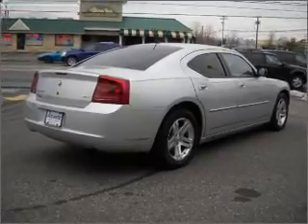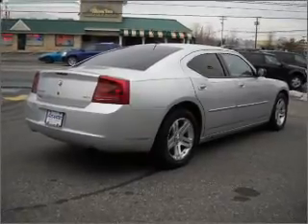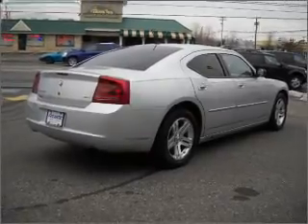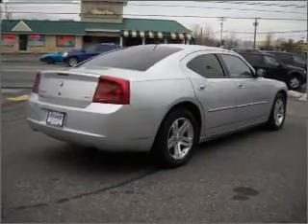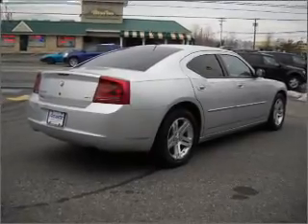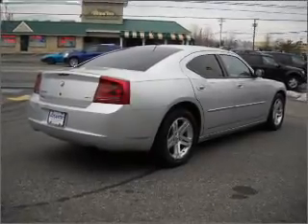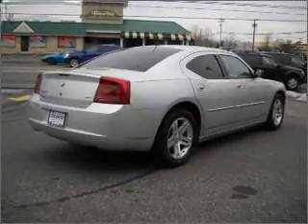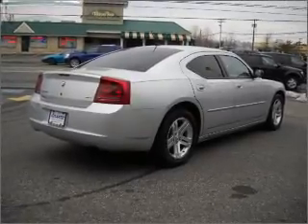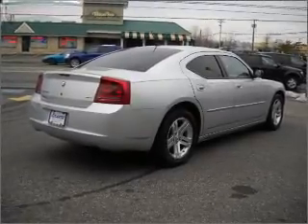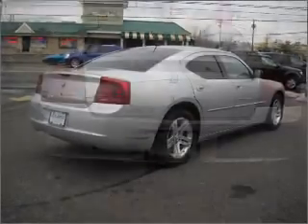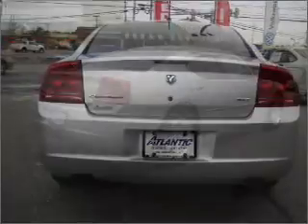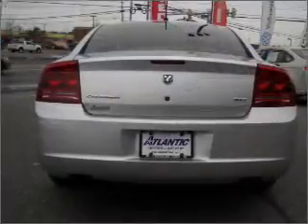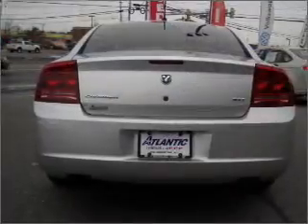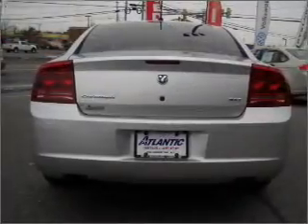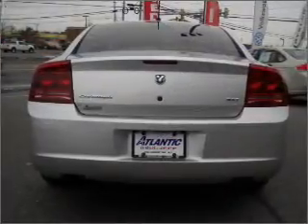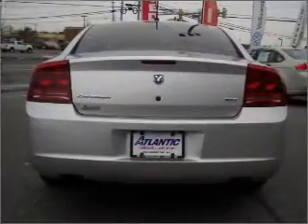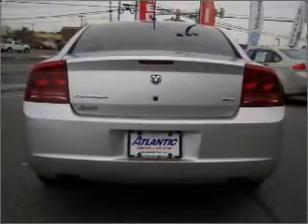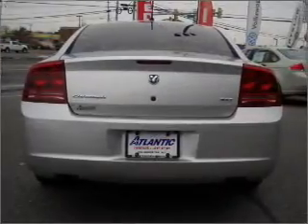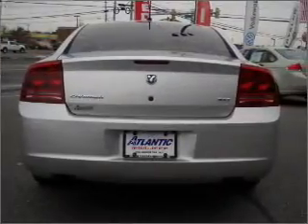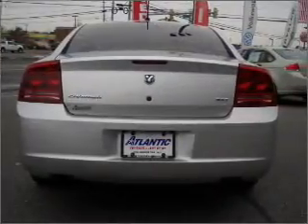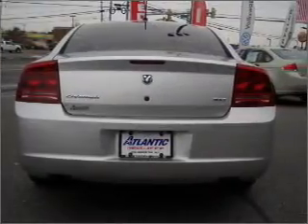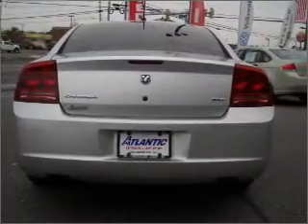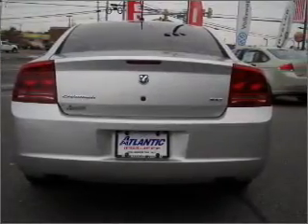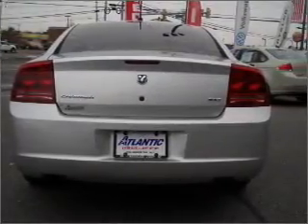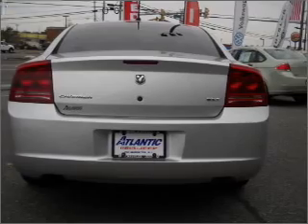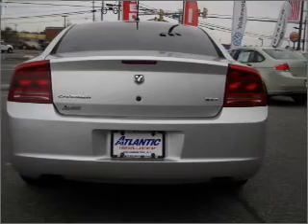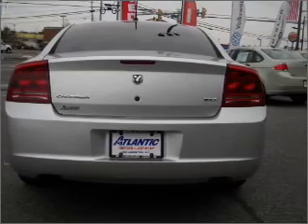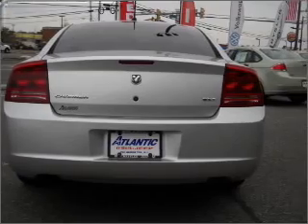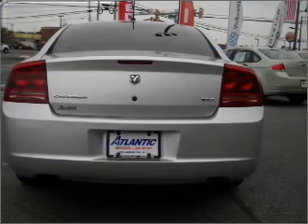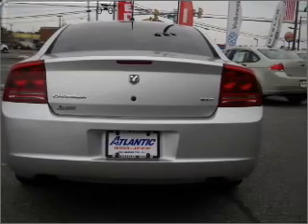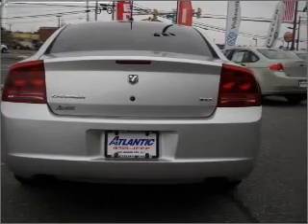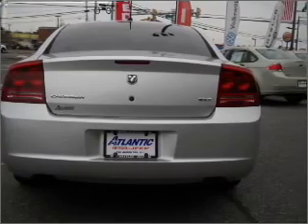You will appreciate the safety feature of anti-lock brakes. Let the outside in with a built-in sunroof.